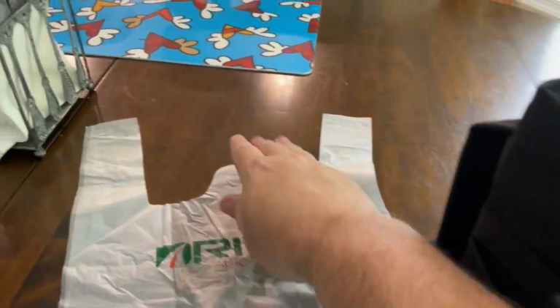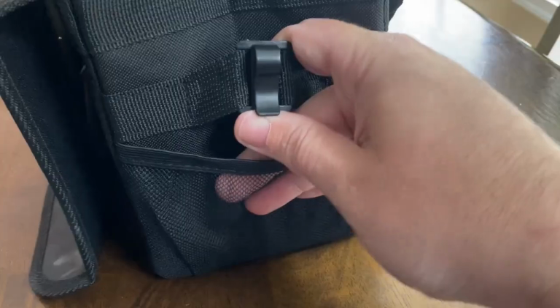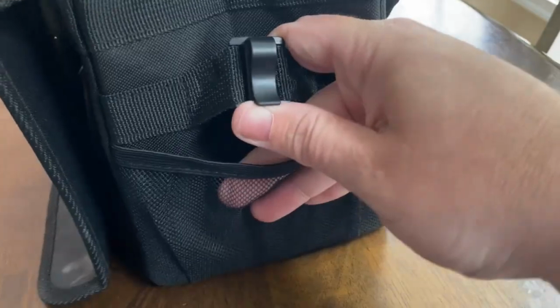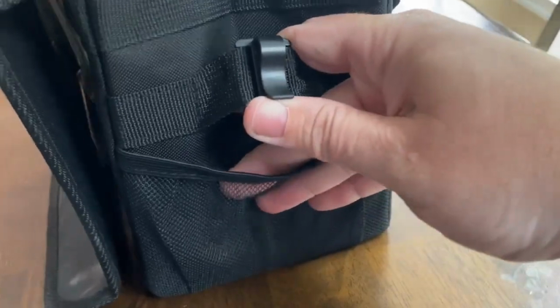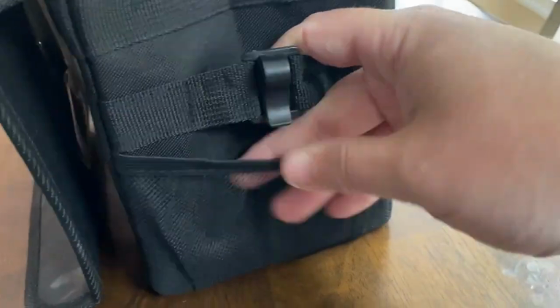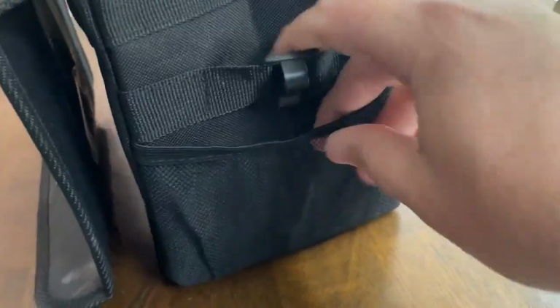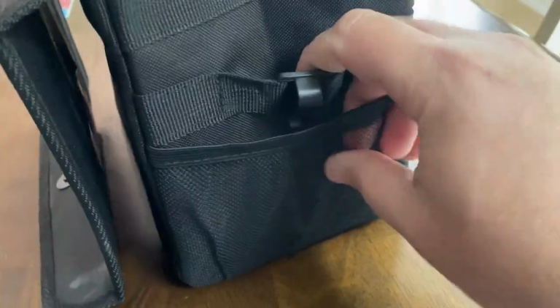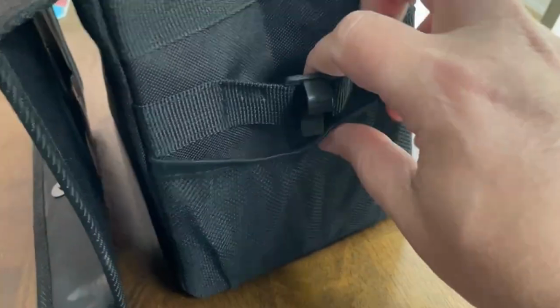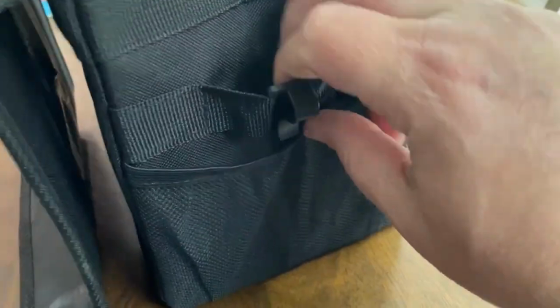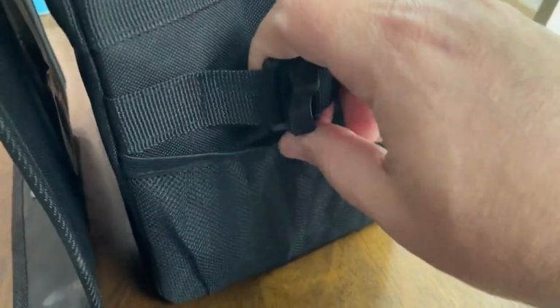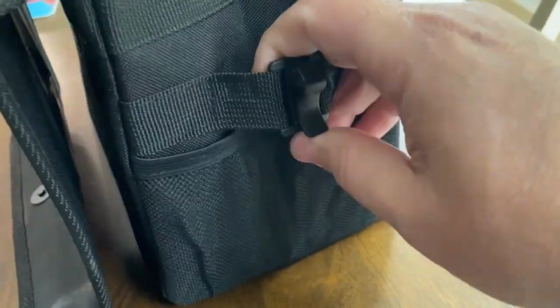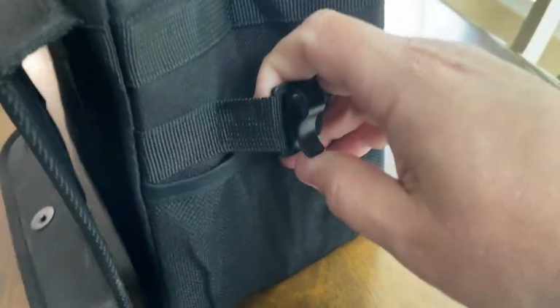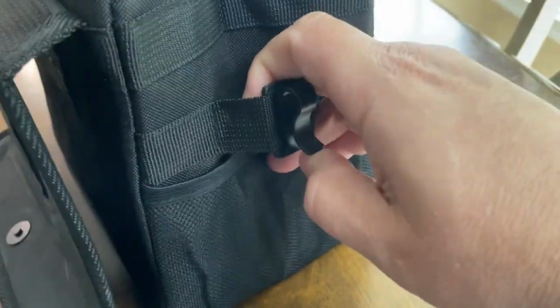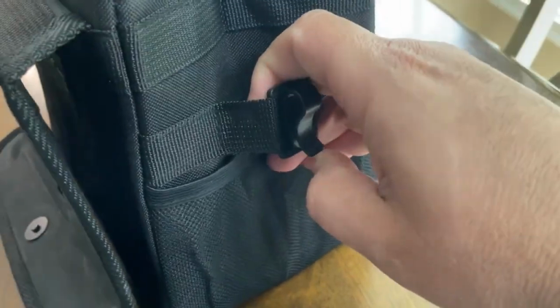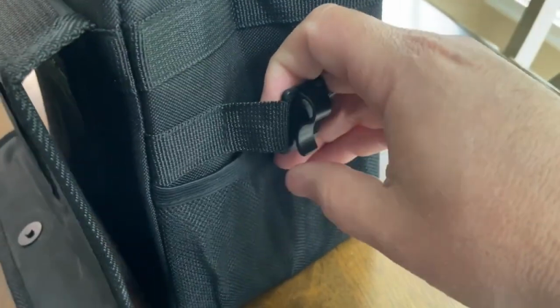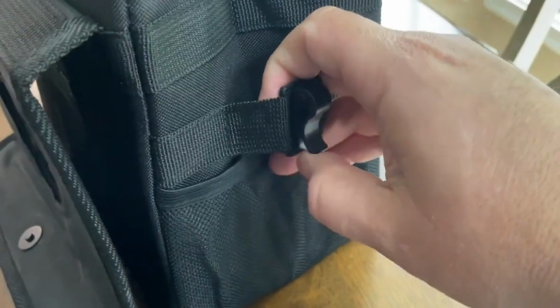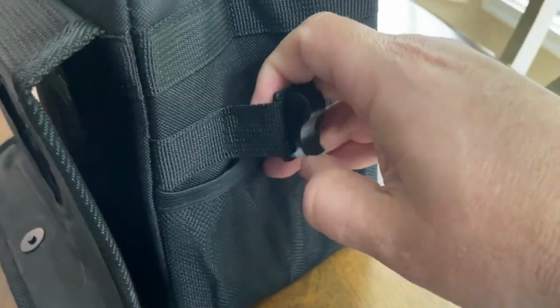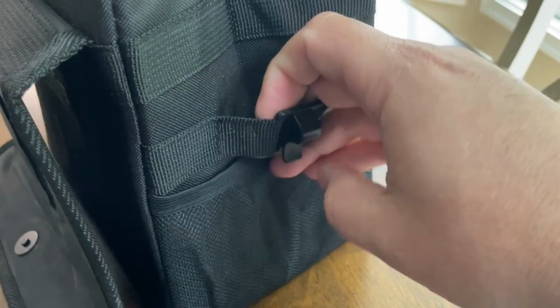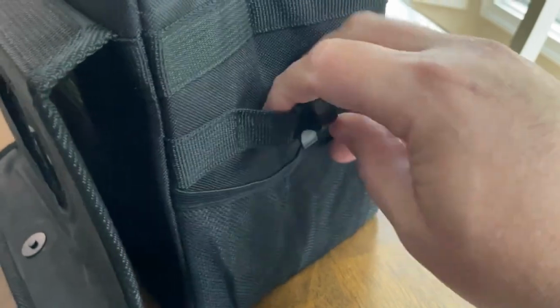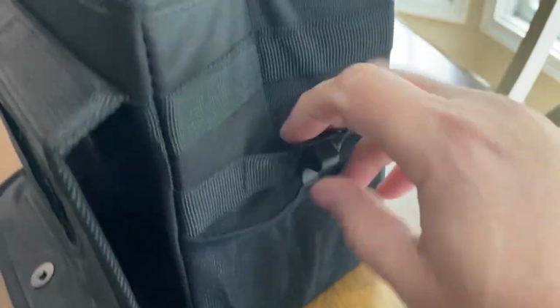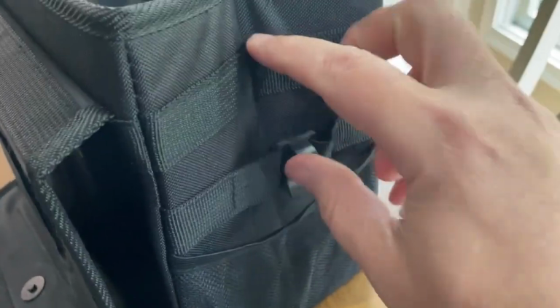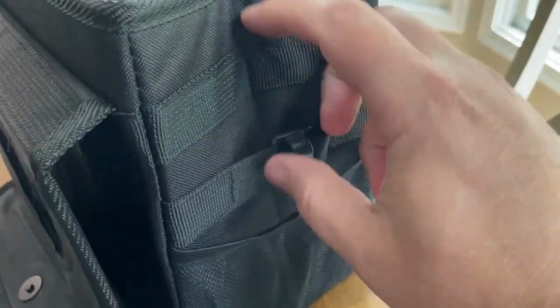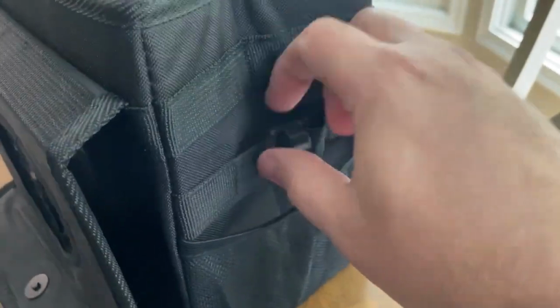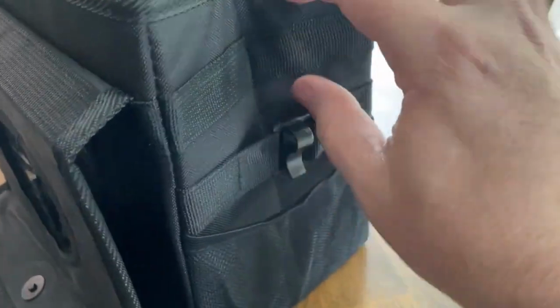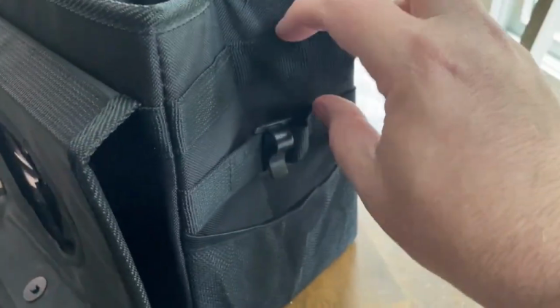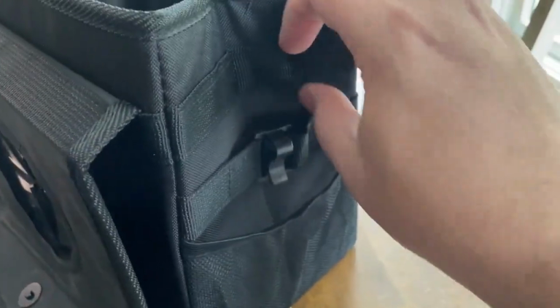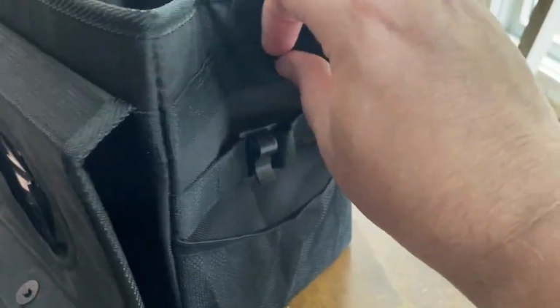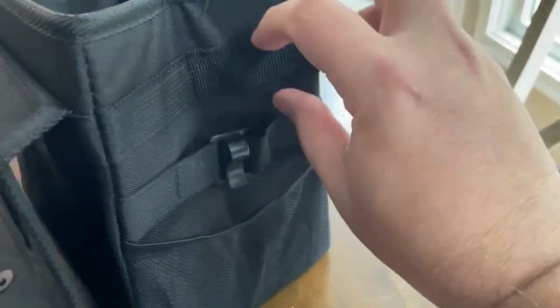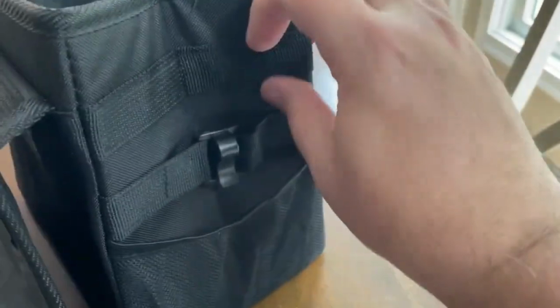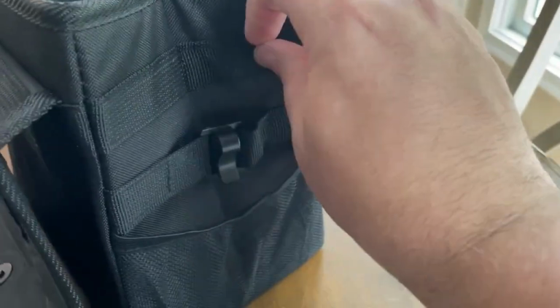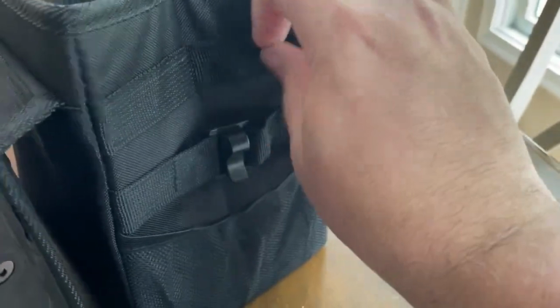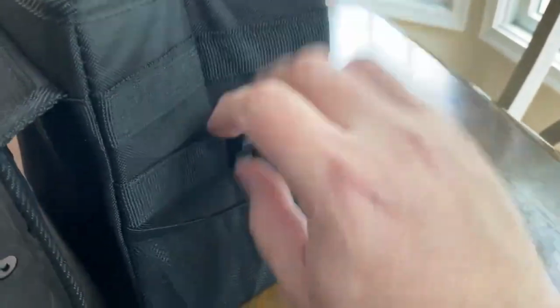On one of the sides there's a little mesh pocket if you want to store a couple of things, or if you want to store your bags in there, that's a good place for it too.